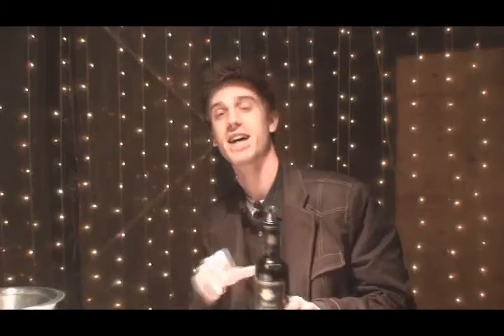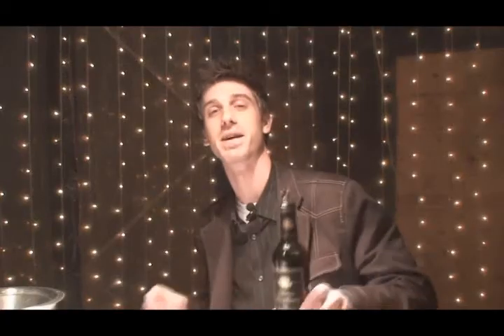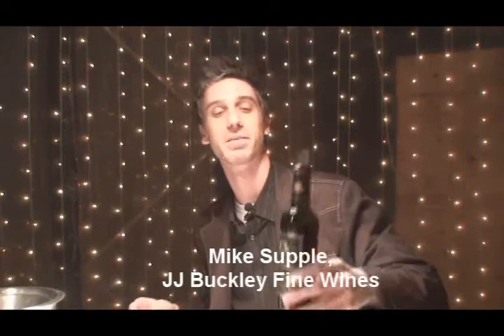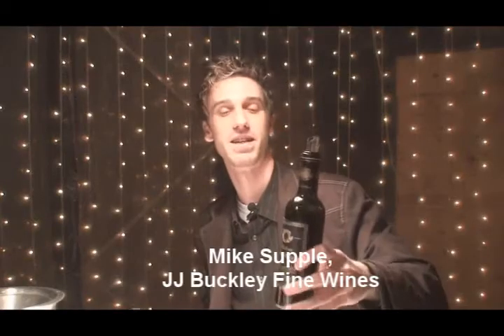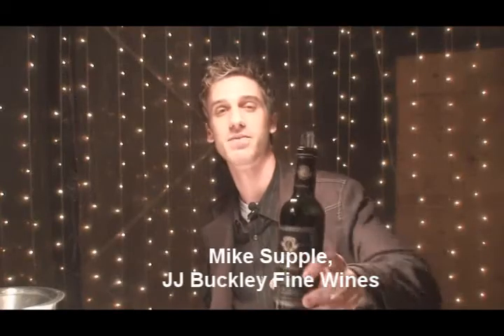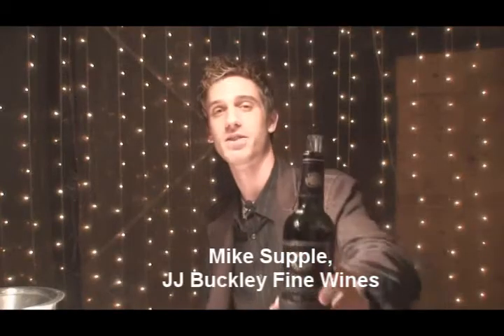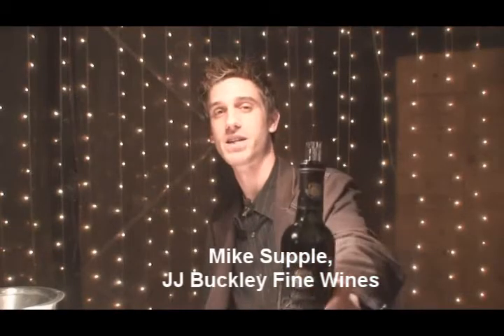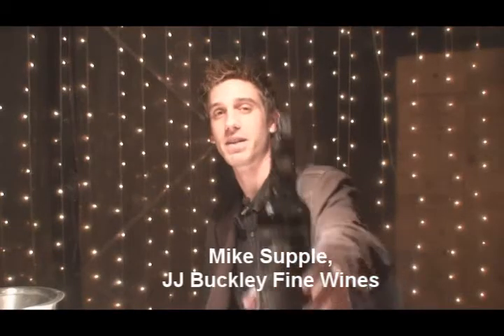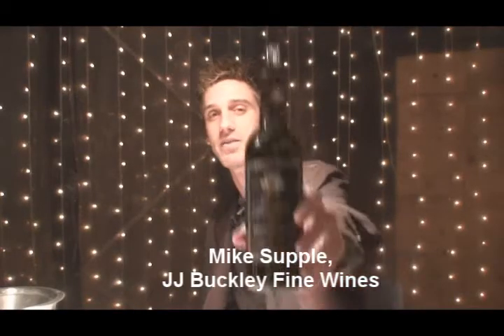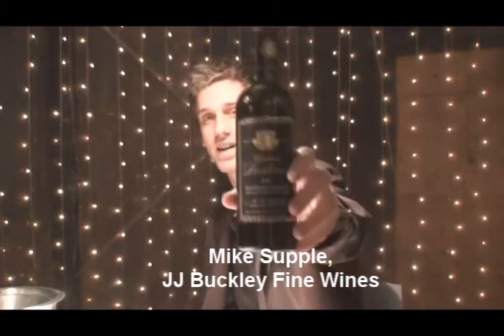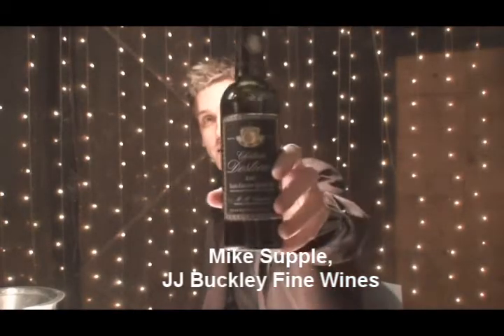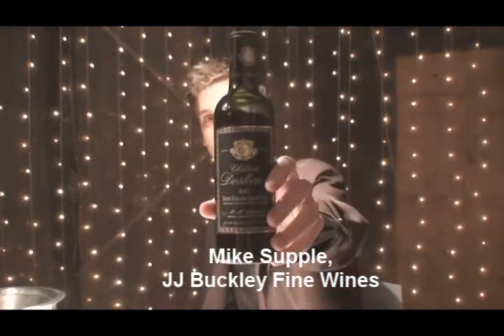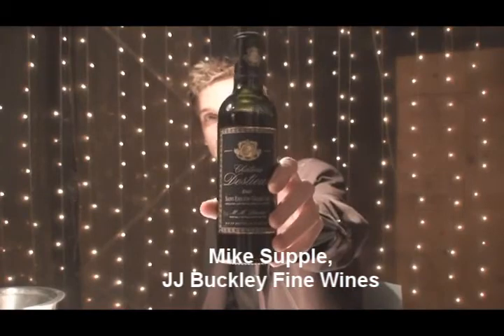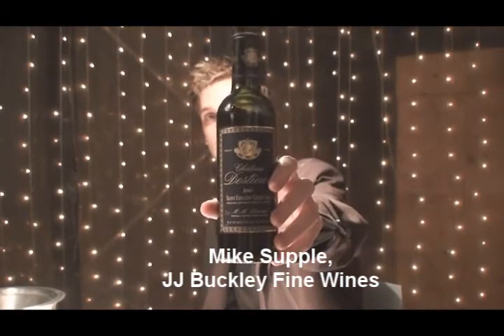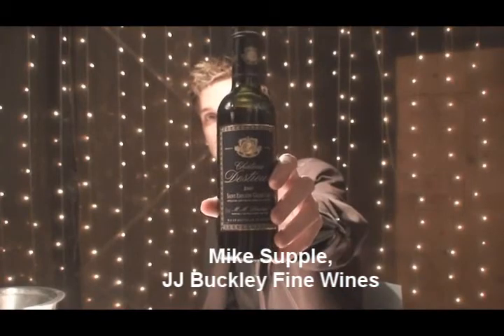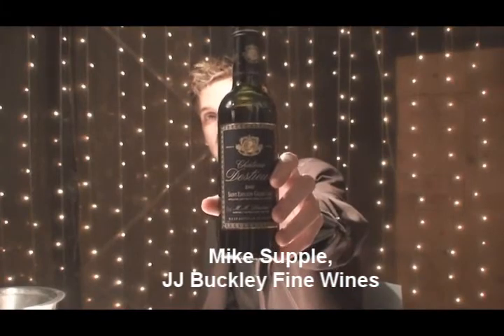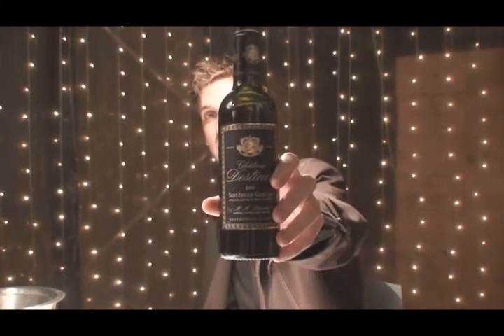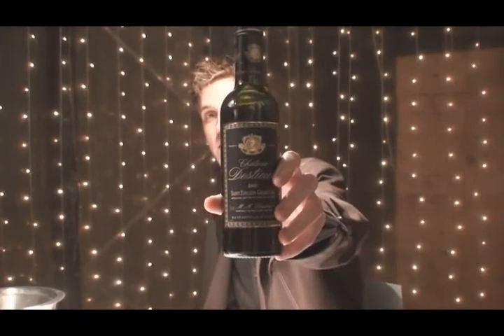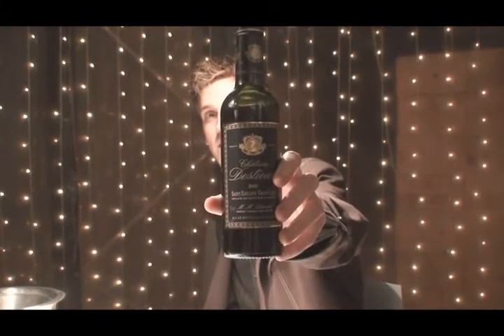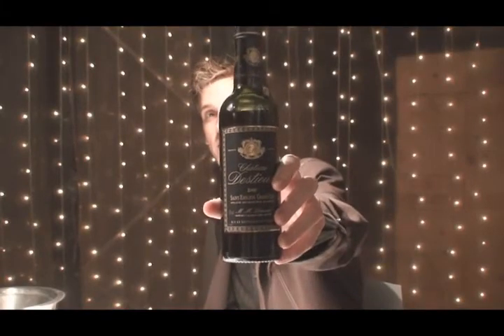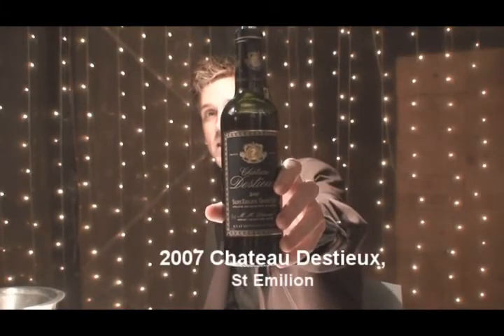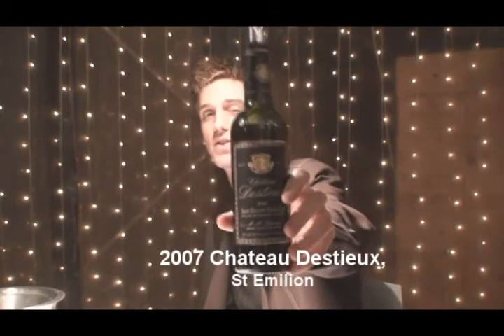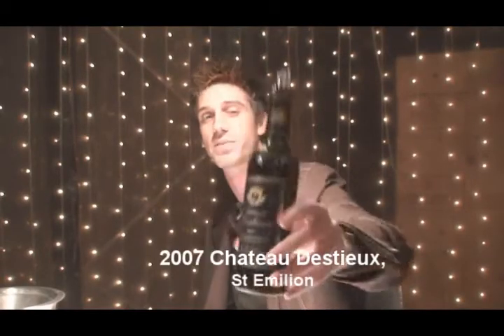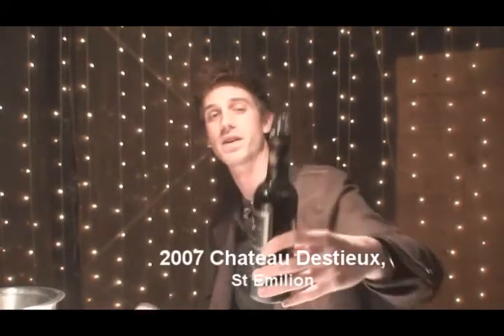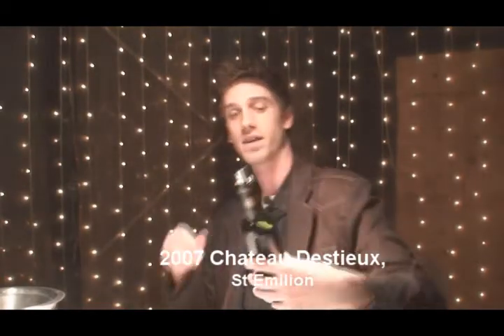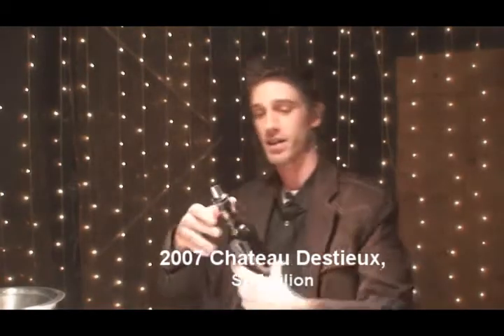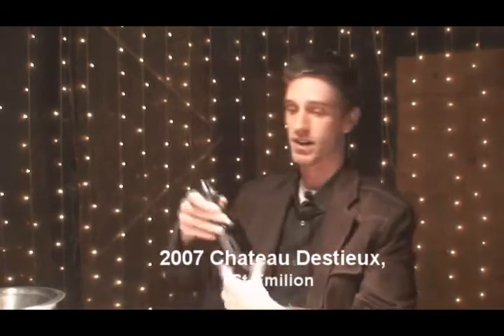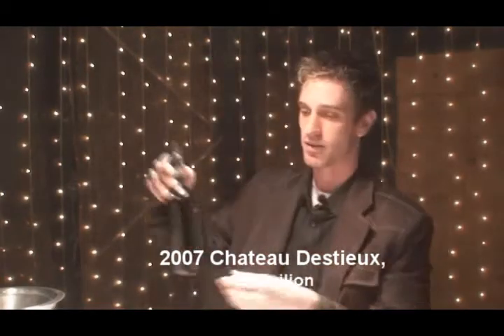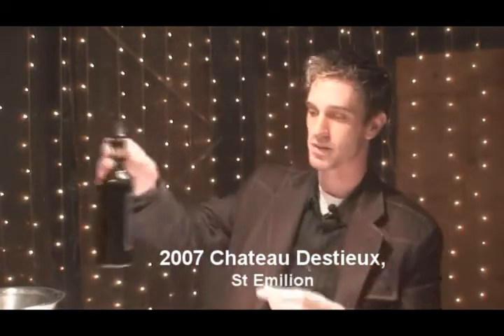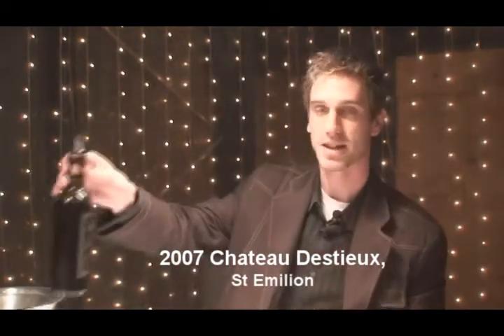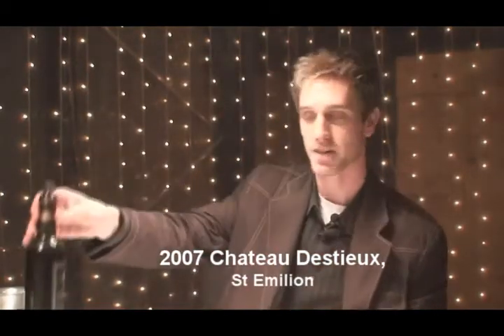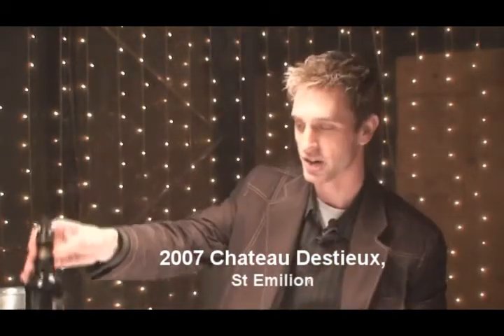I'm Mike, substituting for J.J. Buckley. Right here we're tasting the 2007 barrel sample of Chateau Destieux from Saint-Emilion.